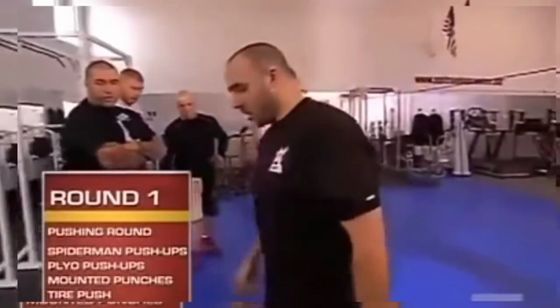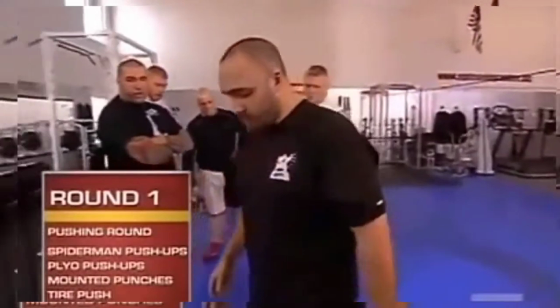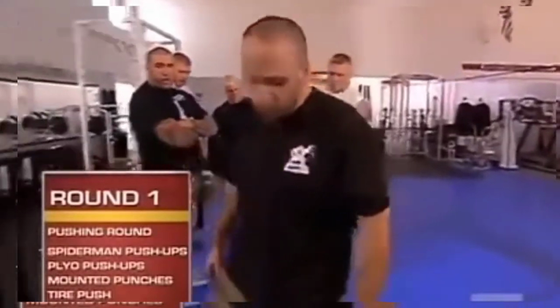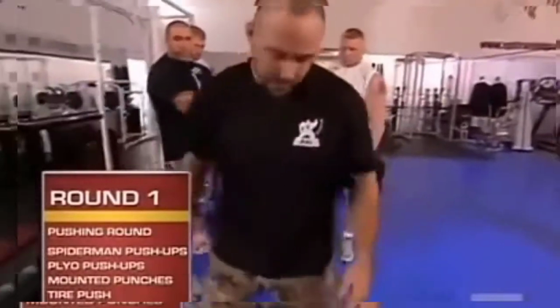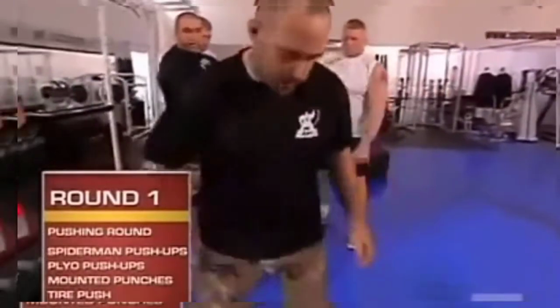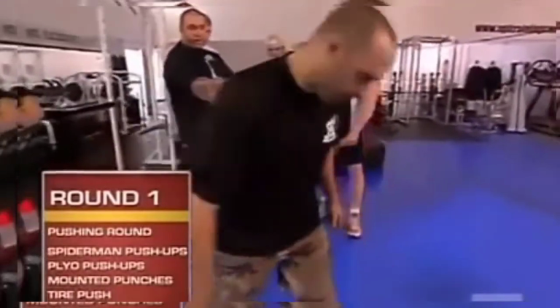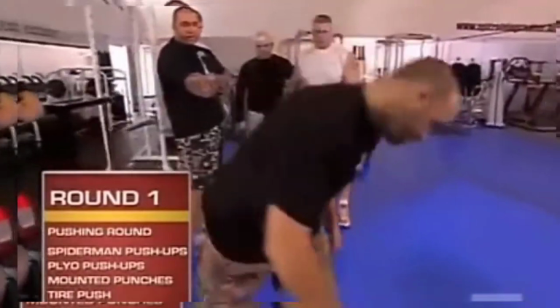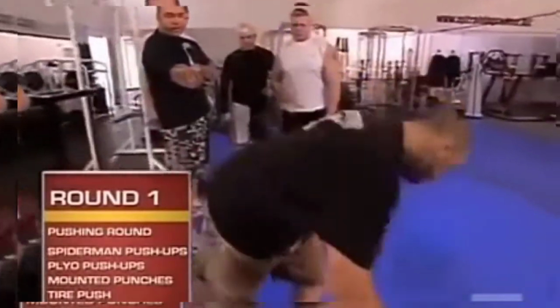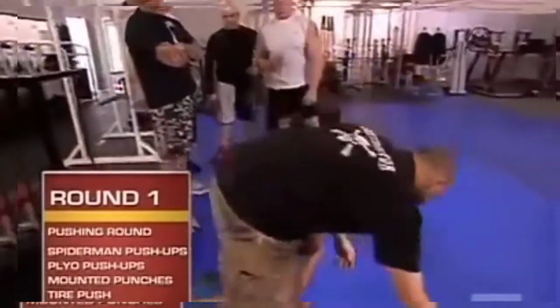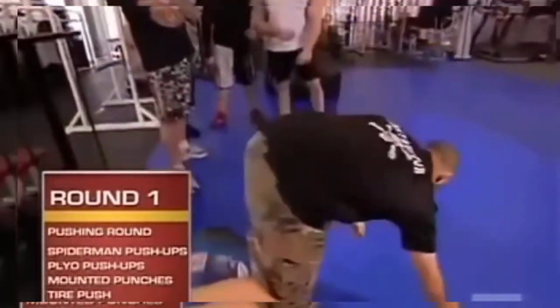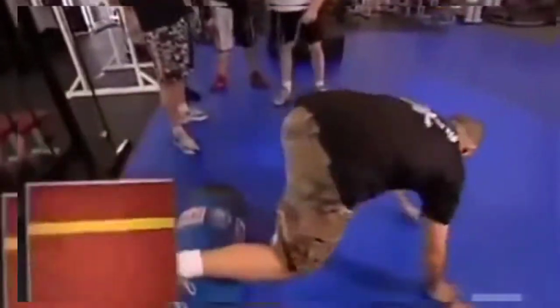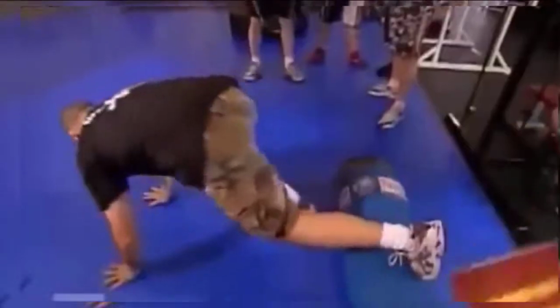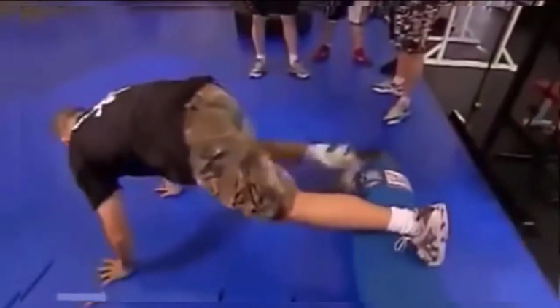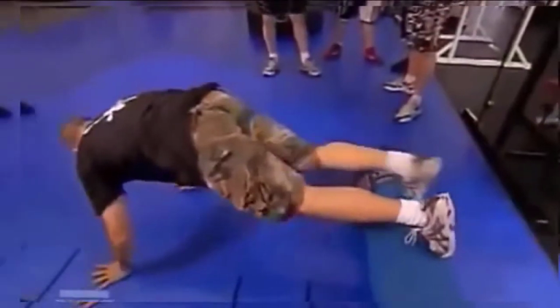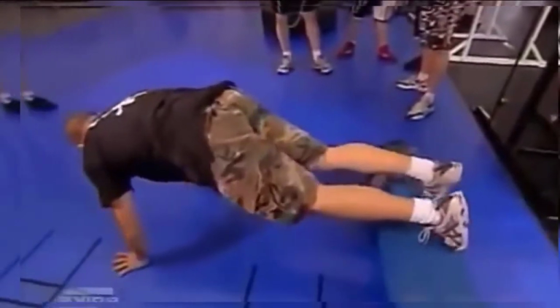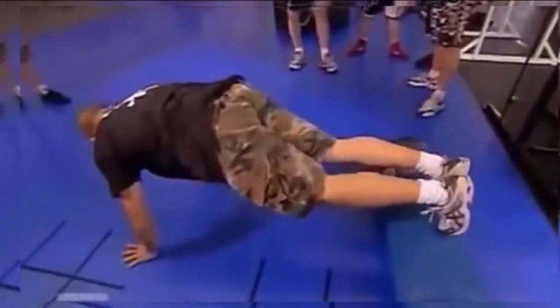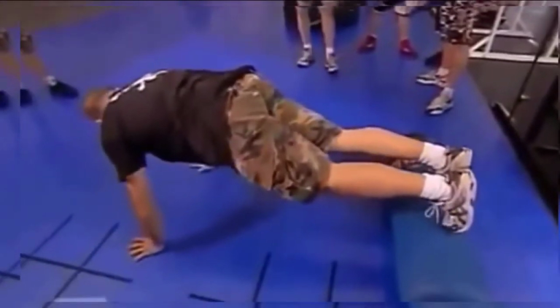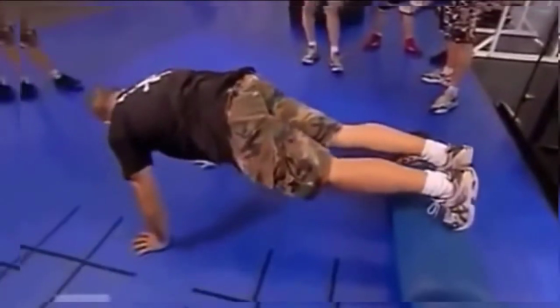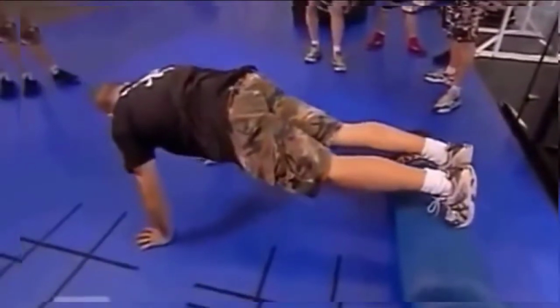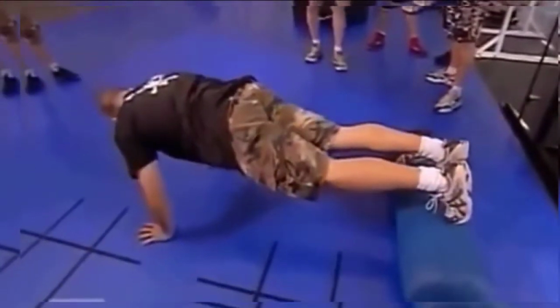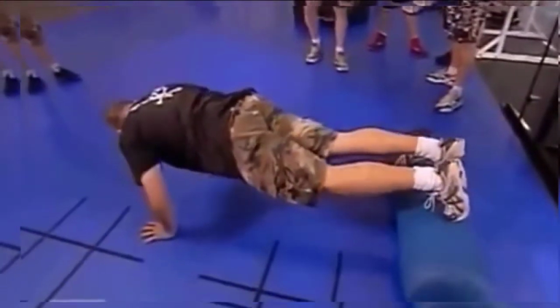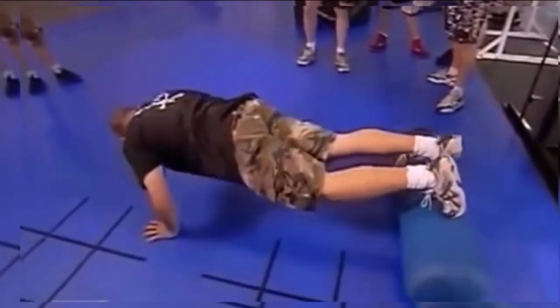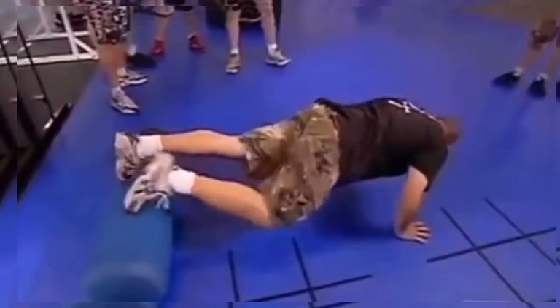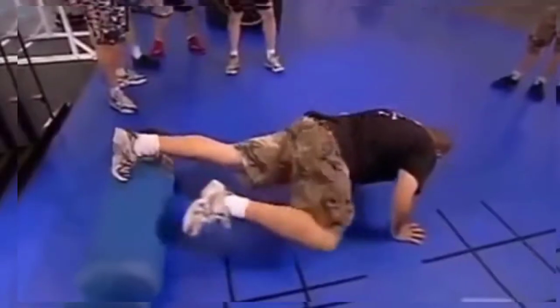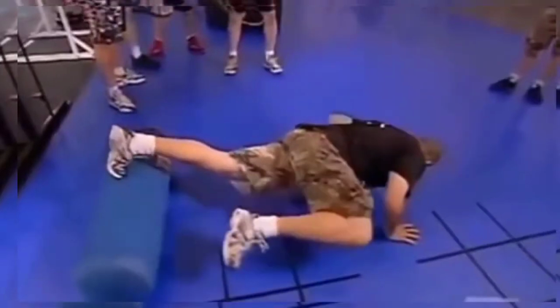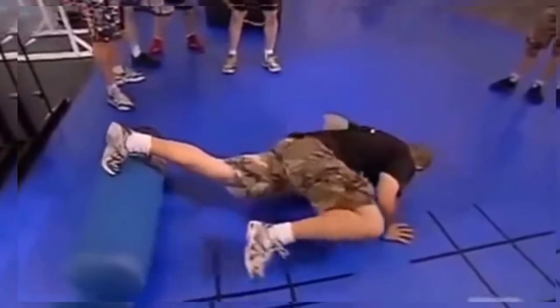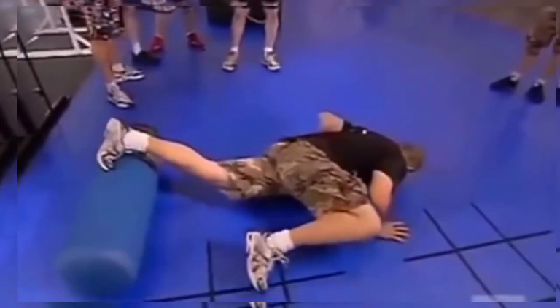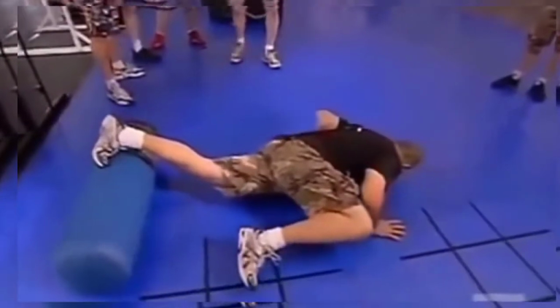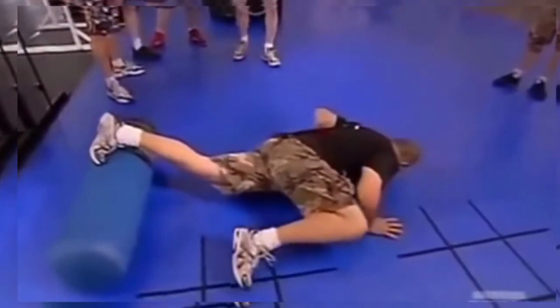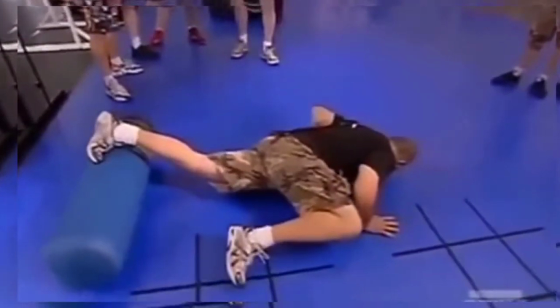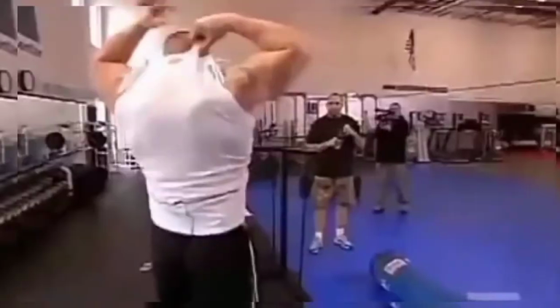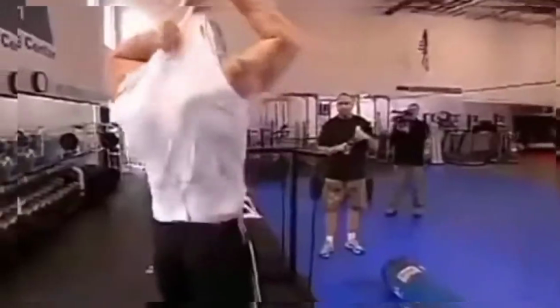Your feet are going to be on the dummy. Be up front. As you go down towards the ground, the knee is going to come up towards you.